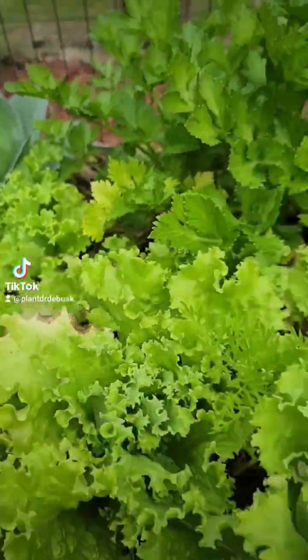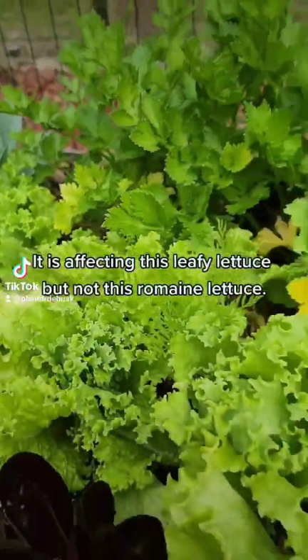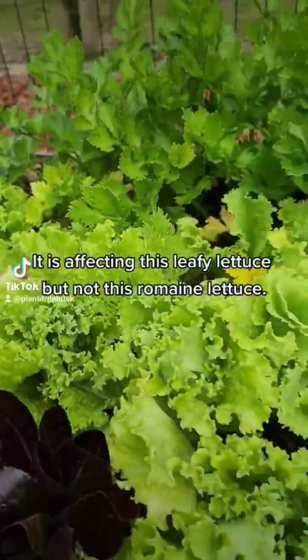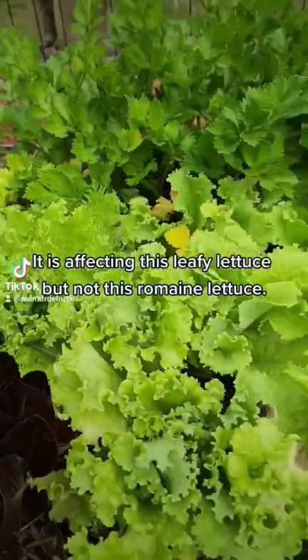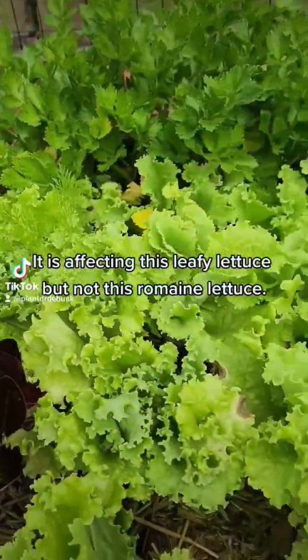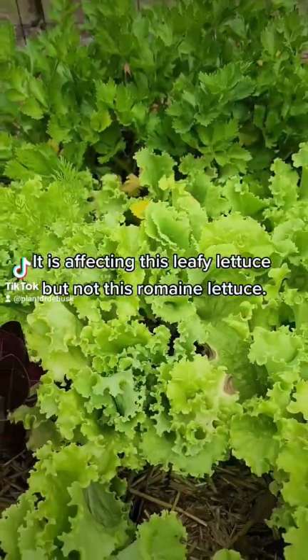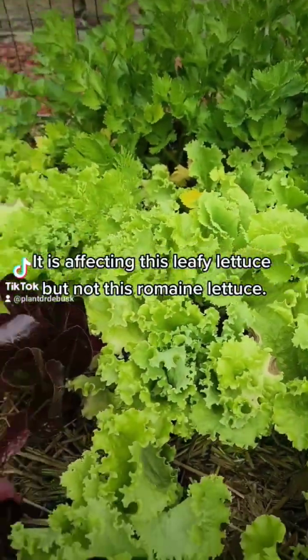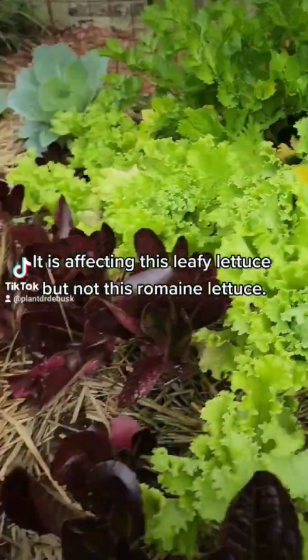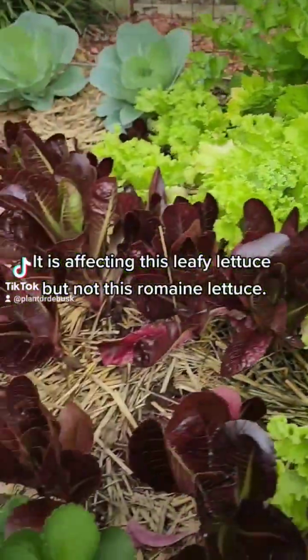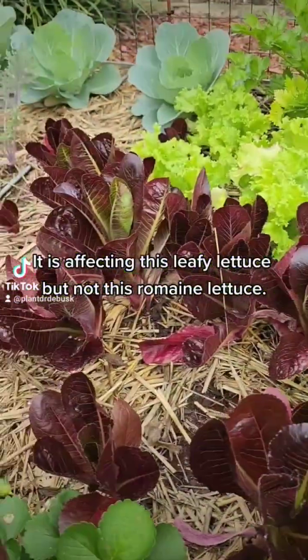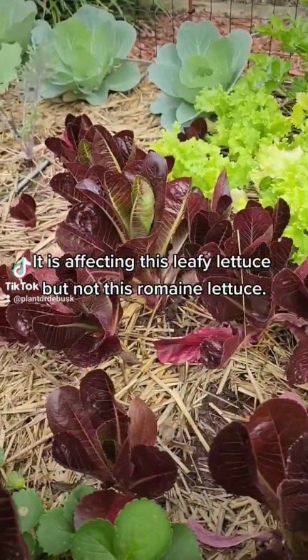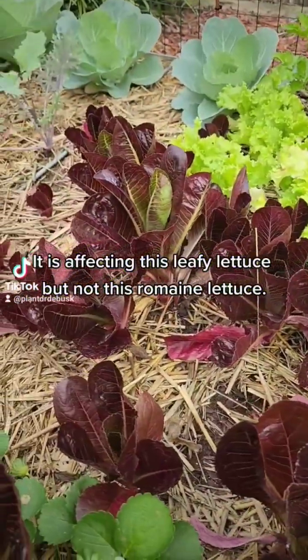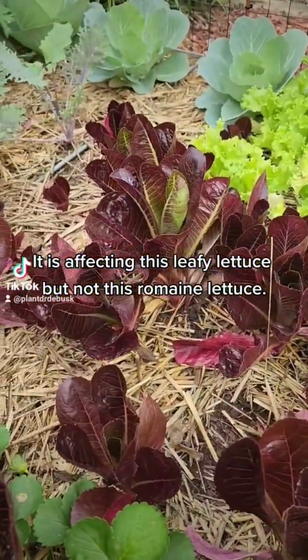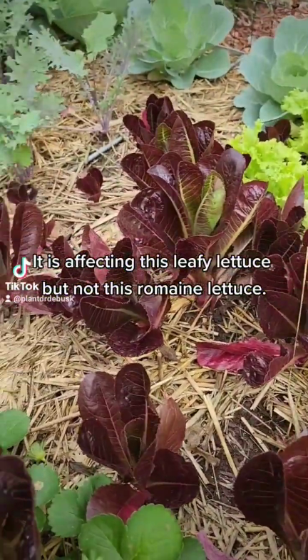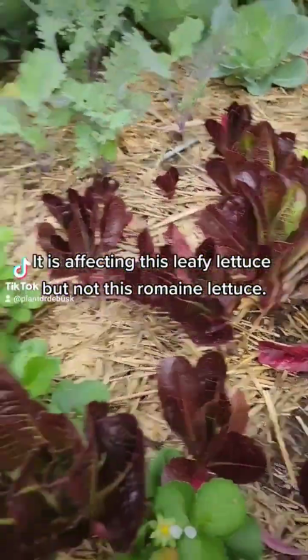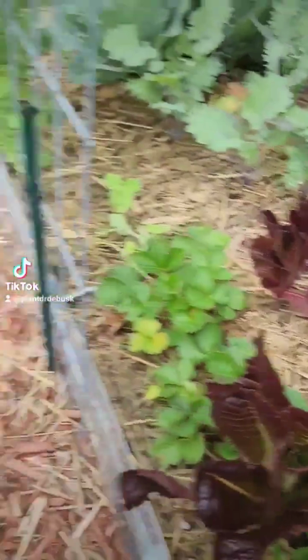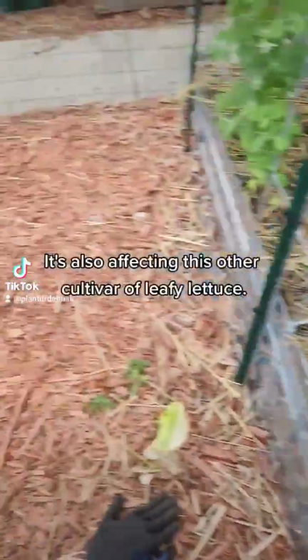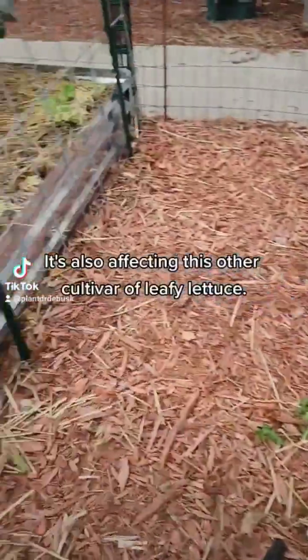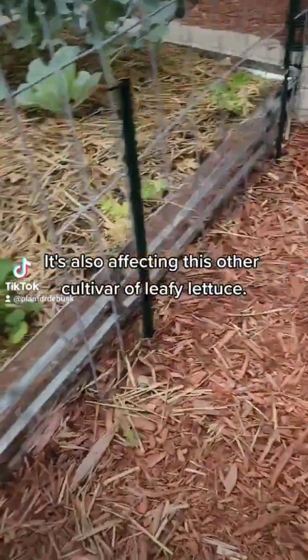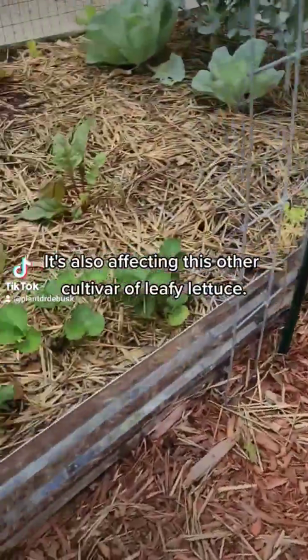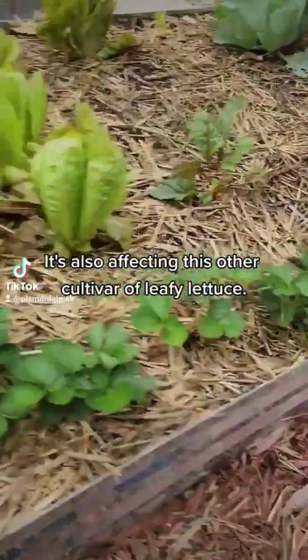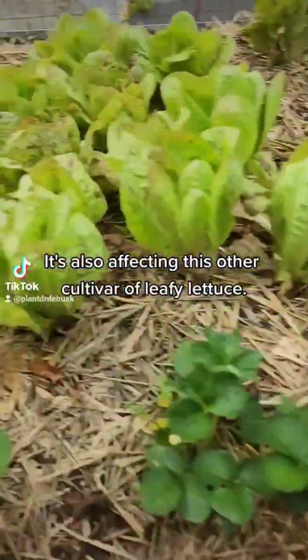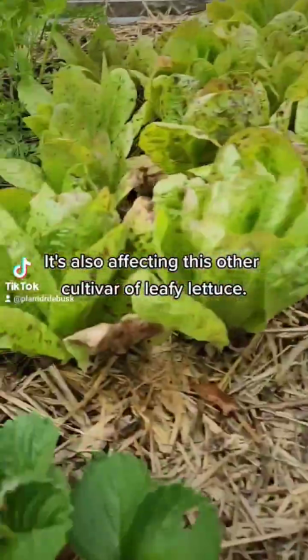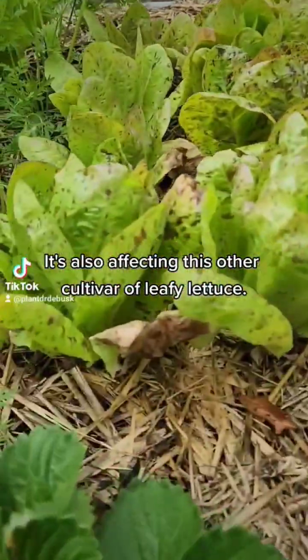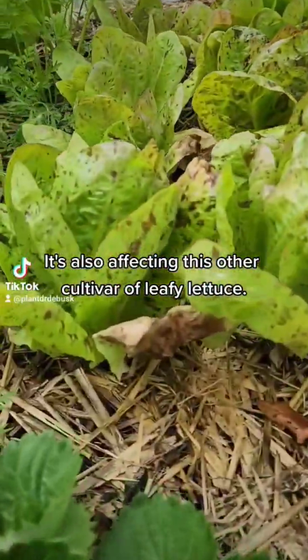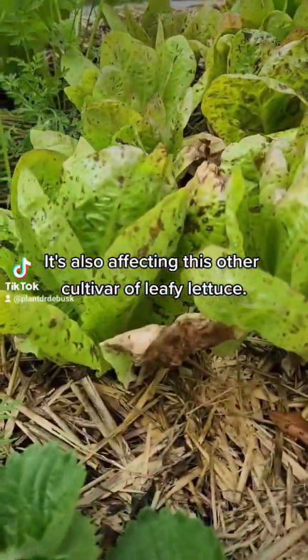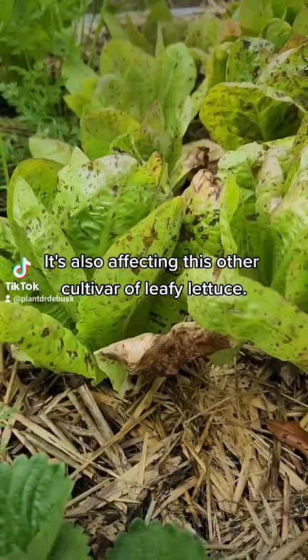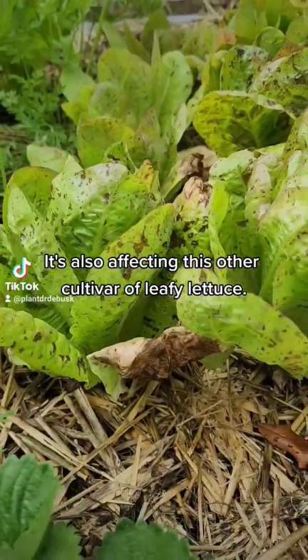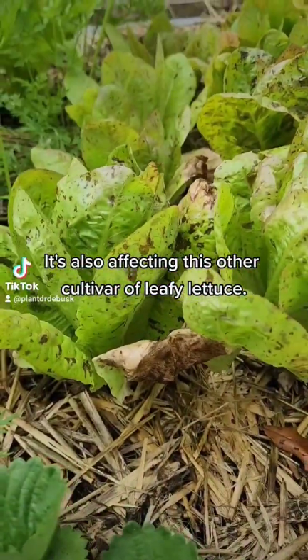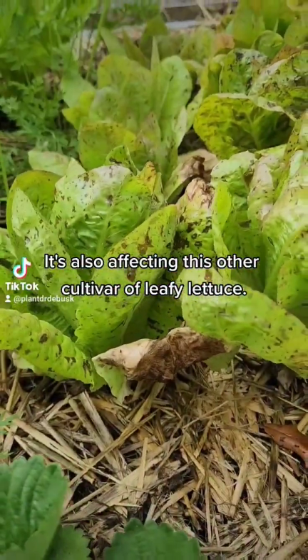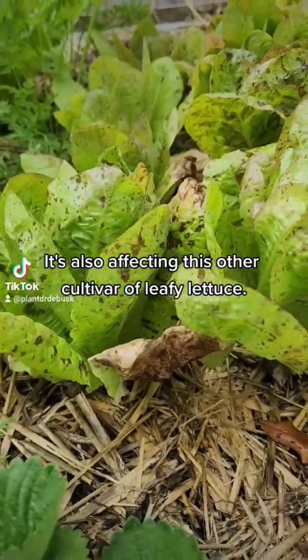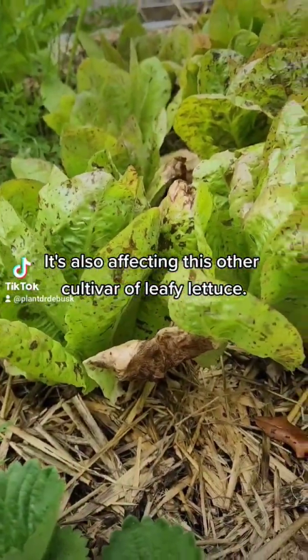It is affecting this leafy lettuce but not this romaine lettuce. It's also affecting this other cultivar of leafy lettuce.